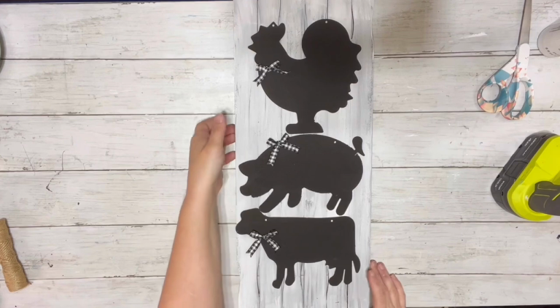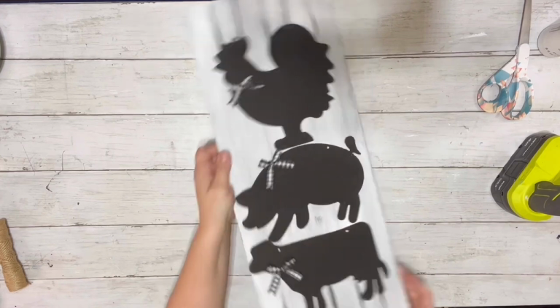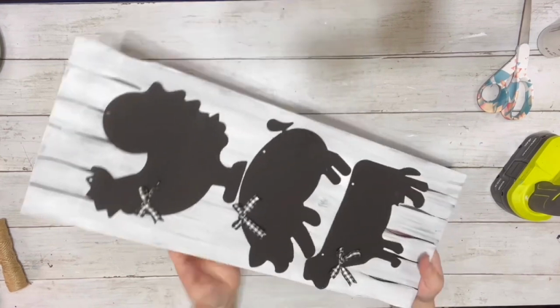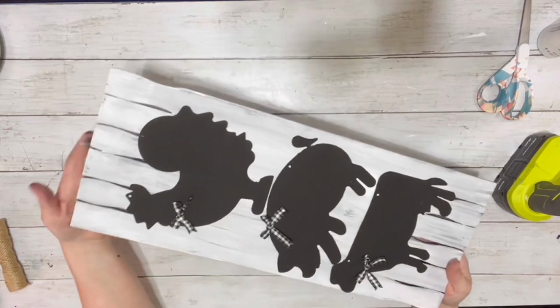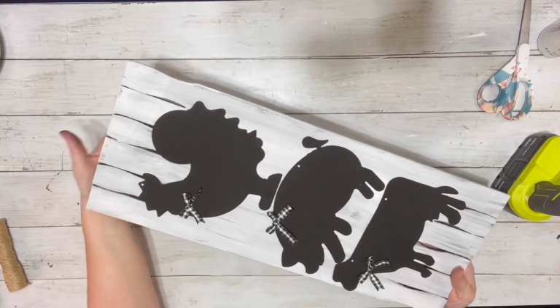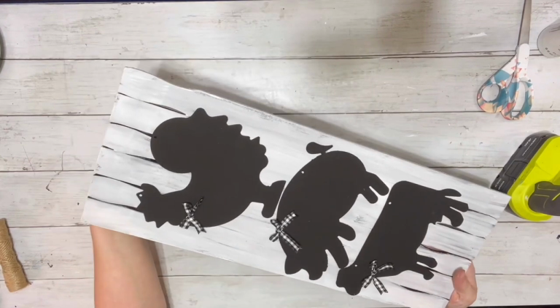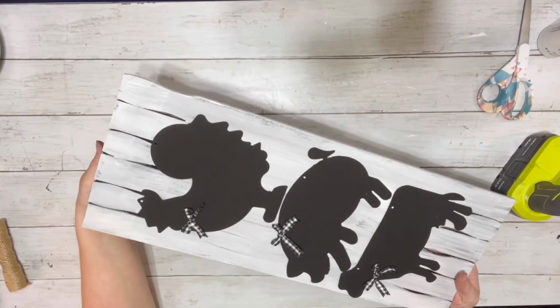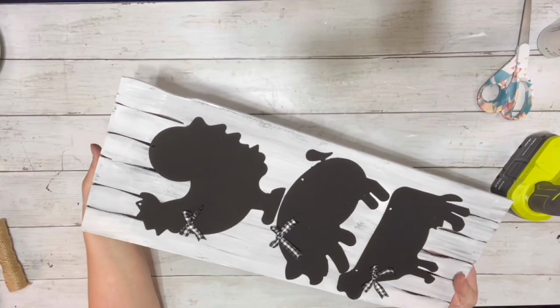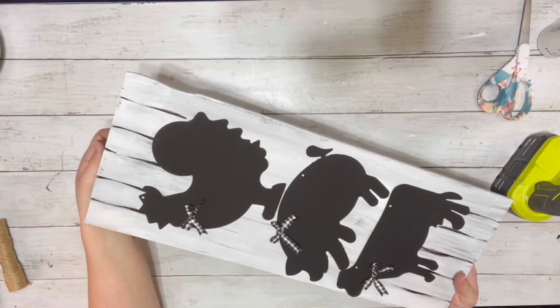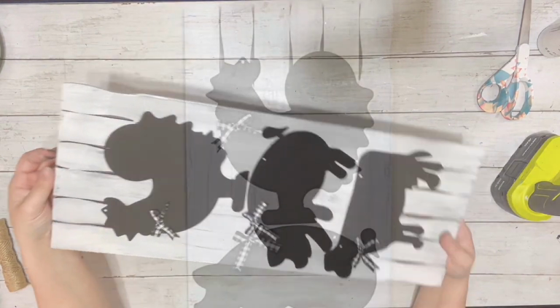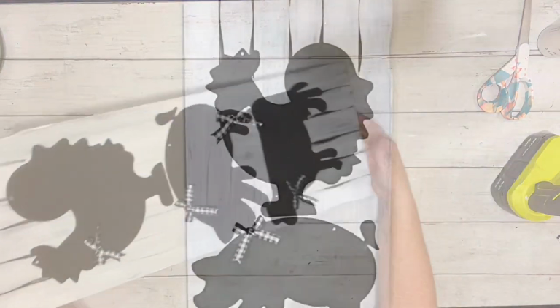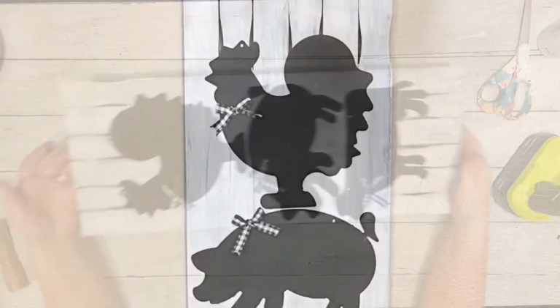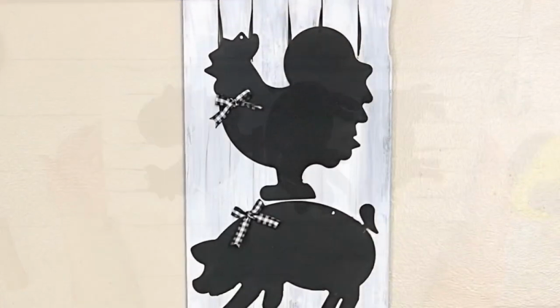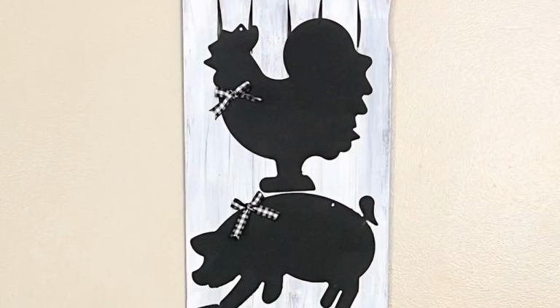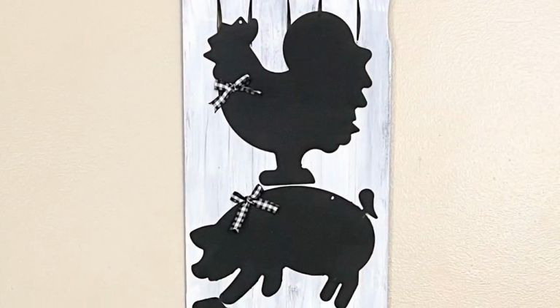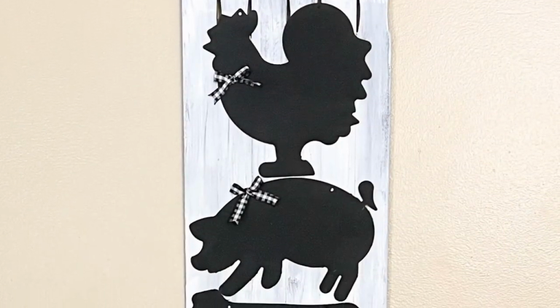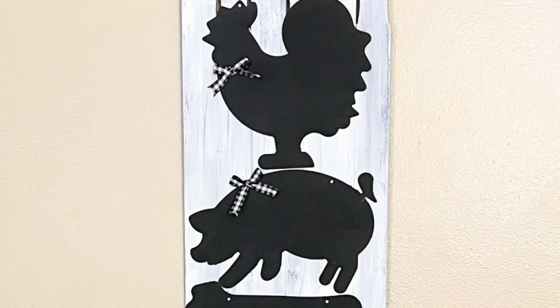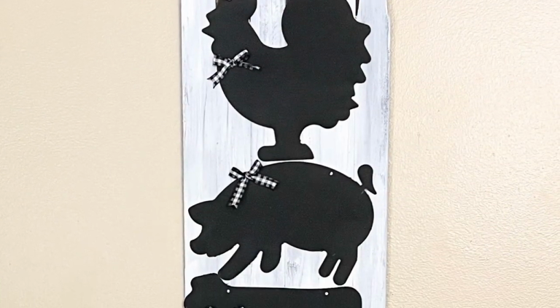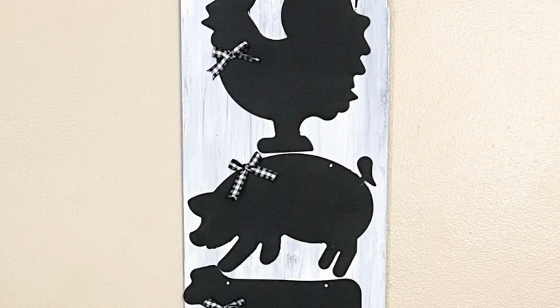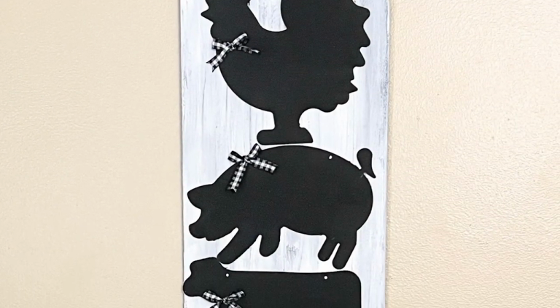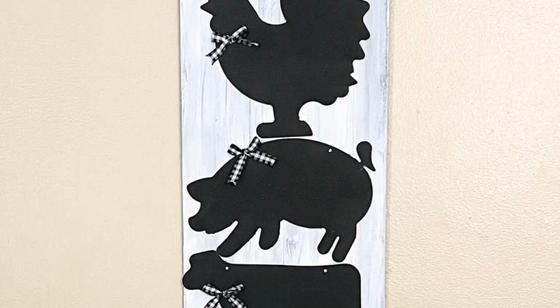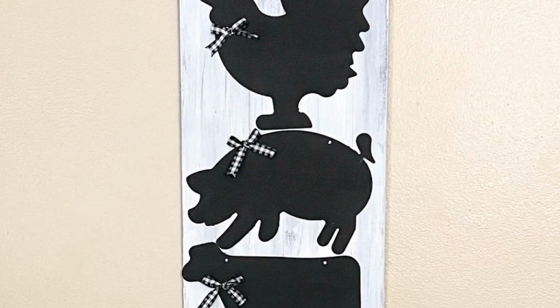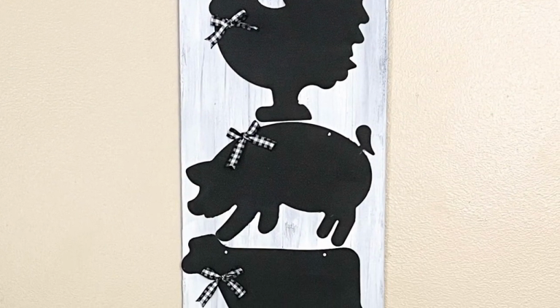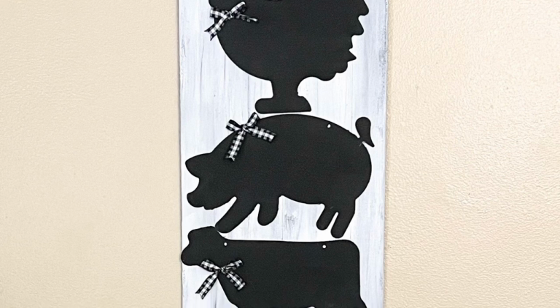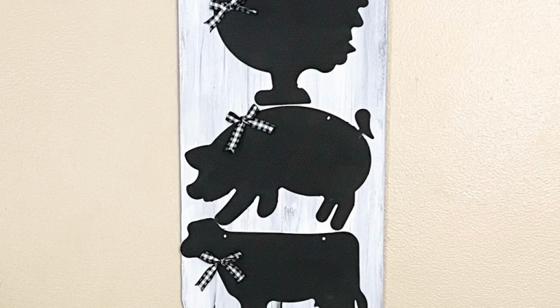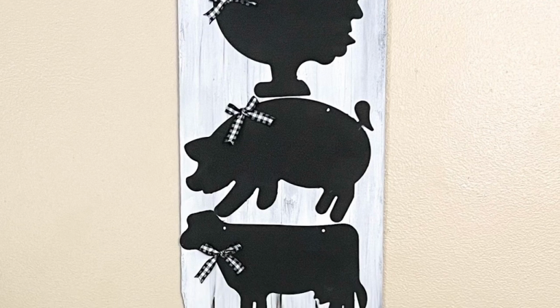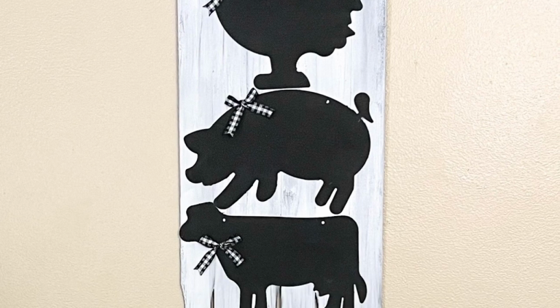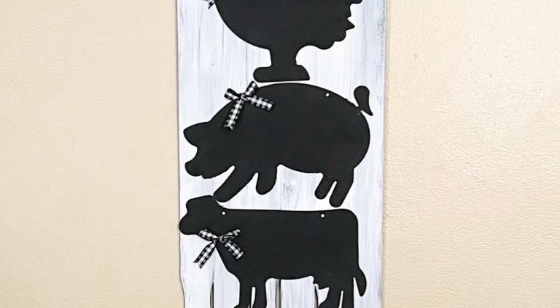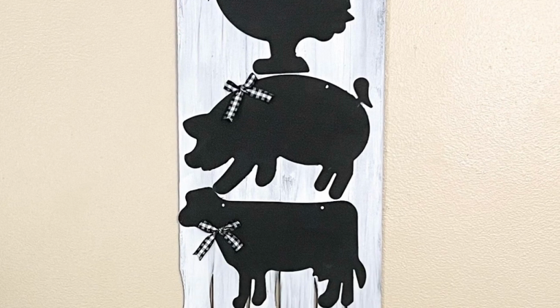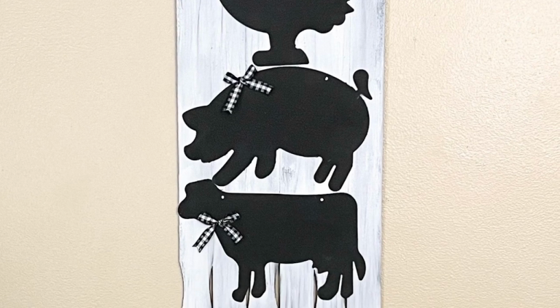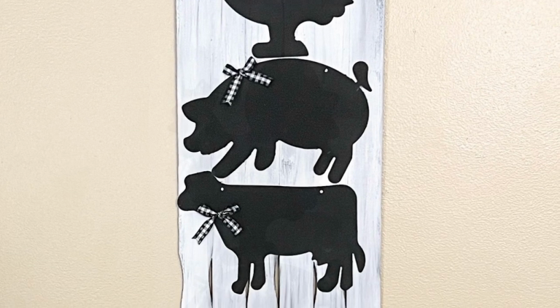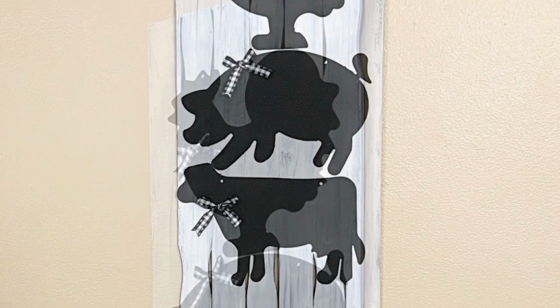And that is it! Here it is all finished — it turned out so stinking cute. Thank you guys so much for watching and I hope you enjoyed the video.